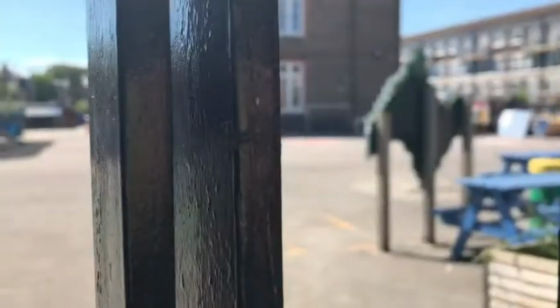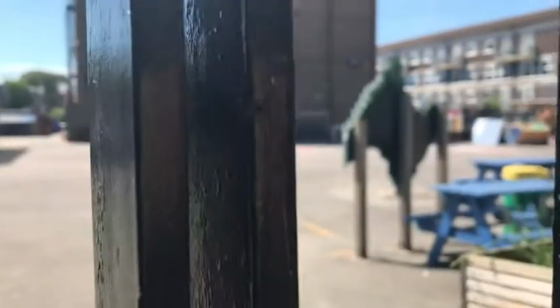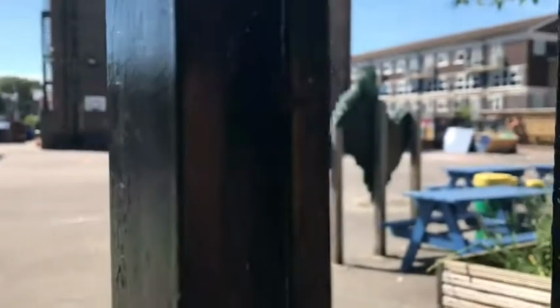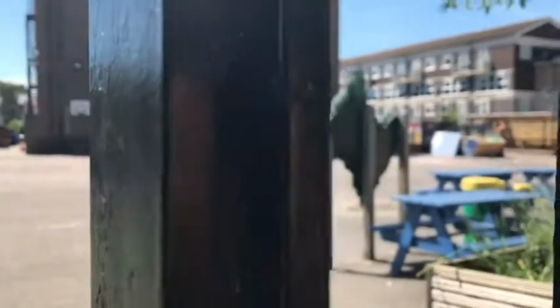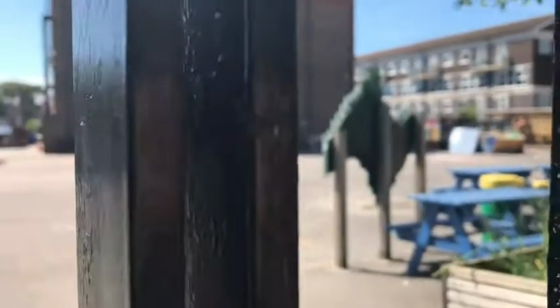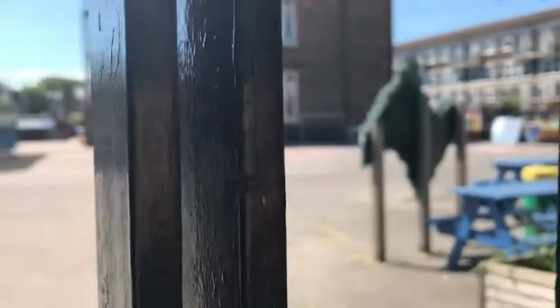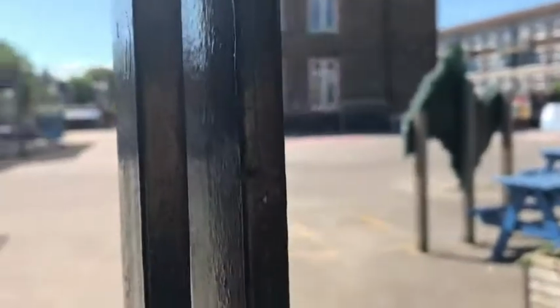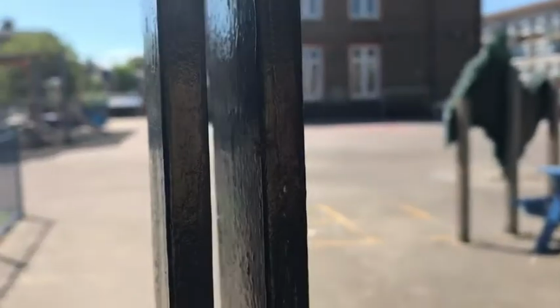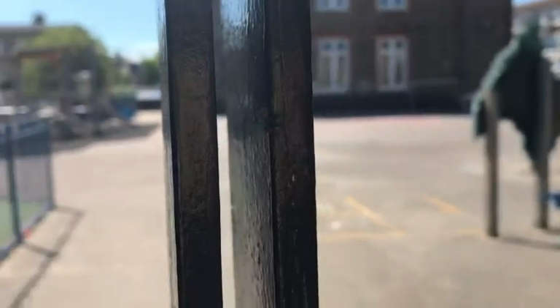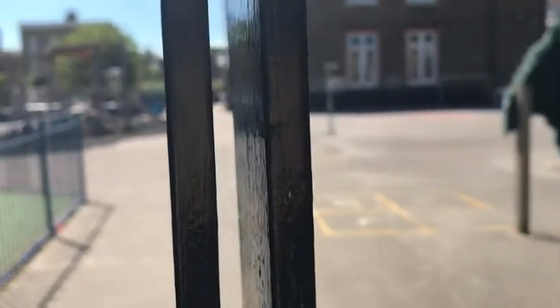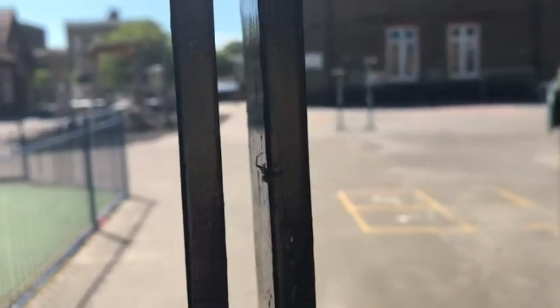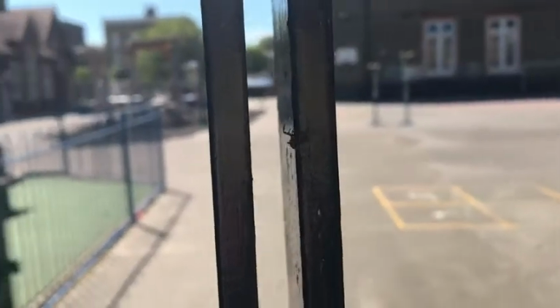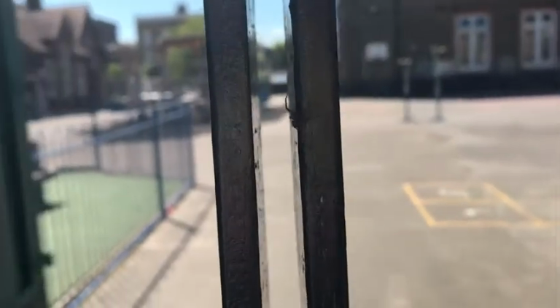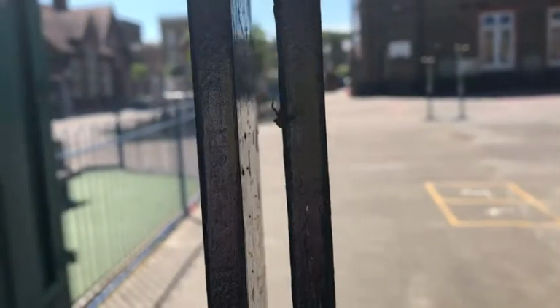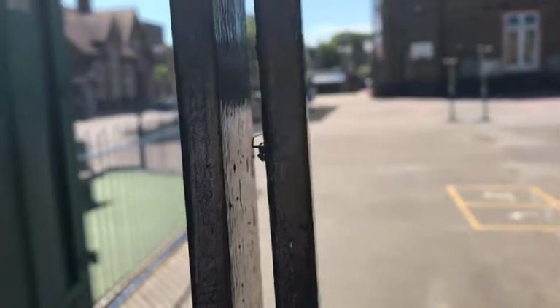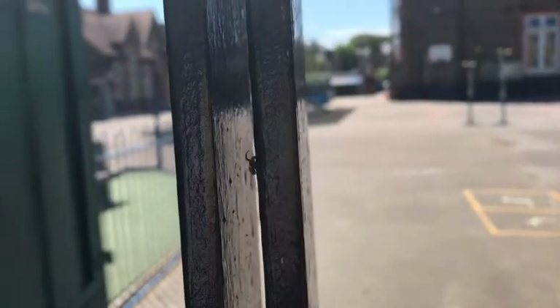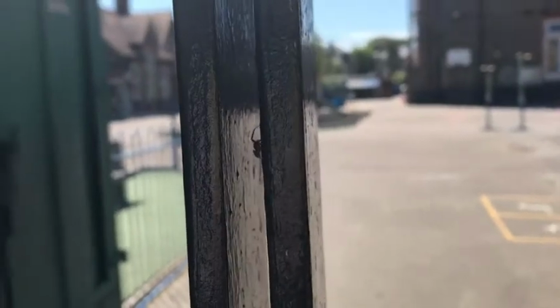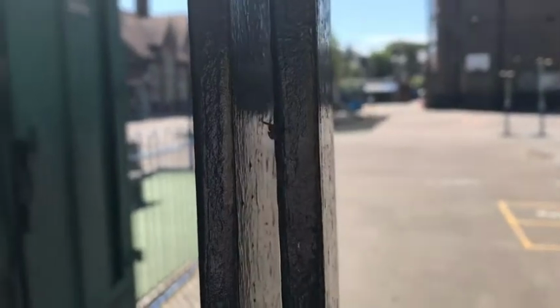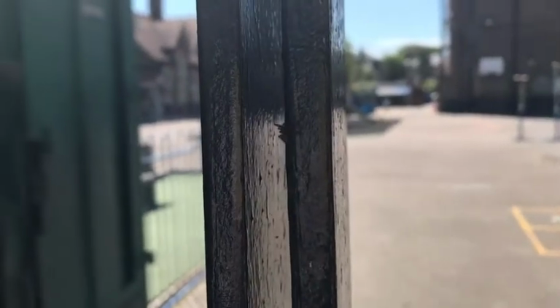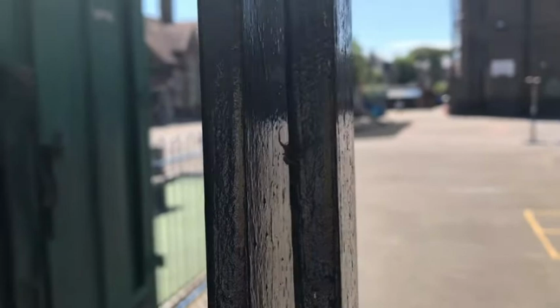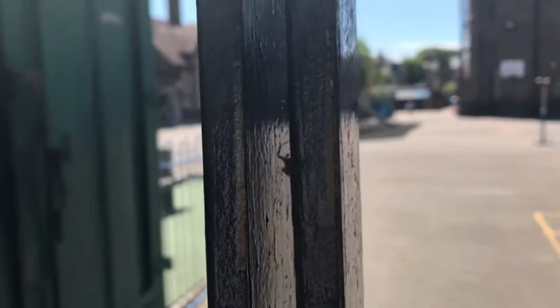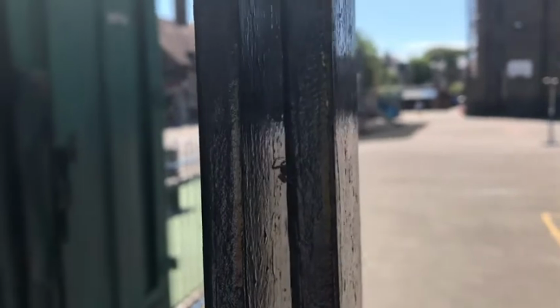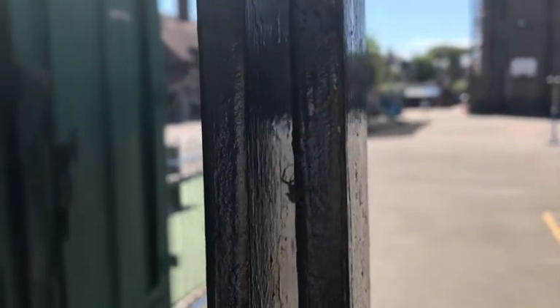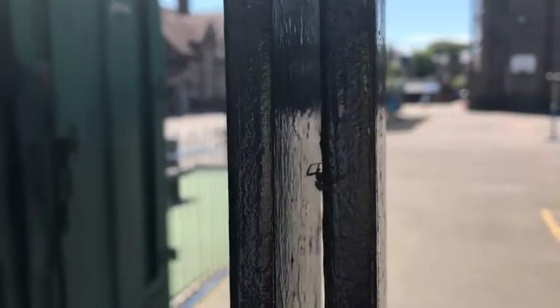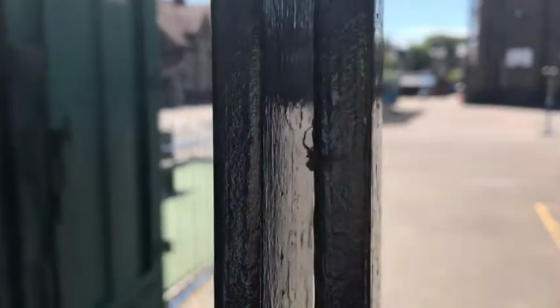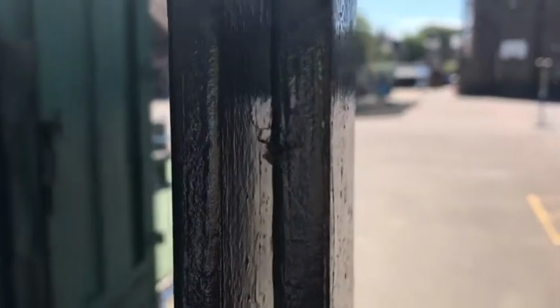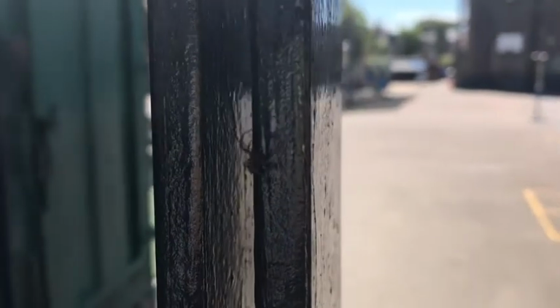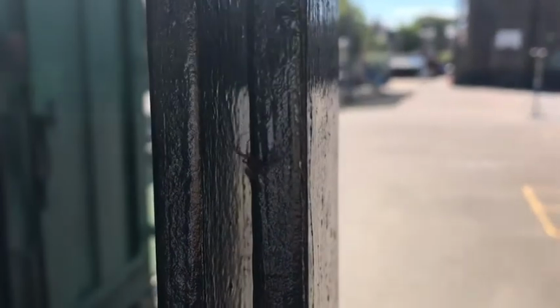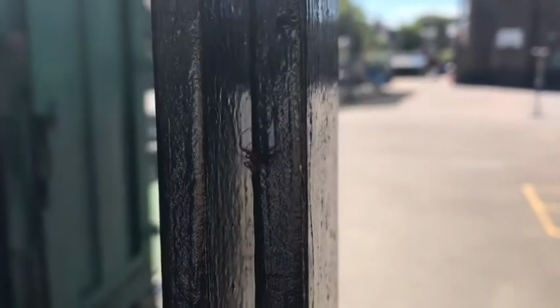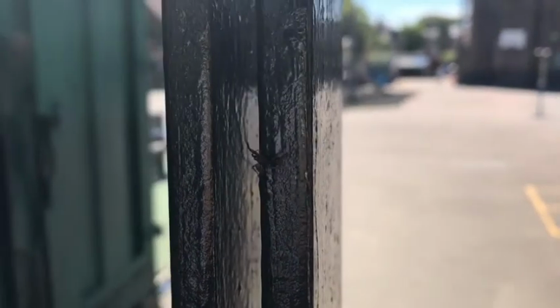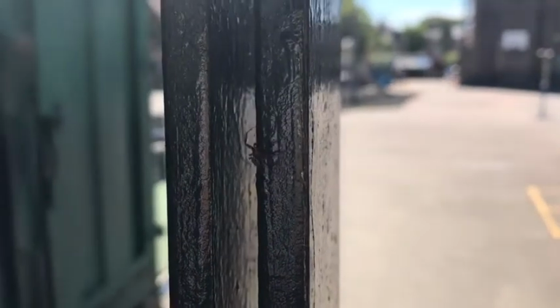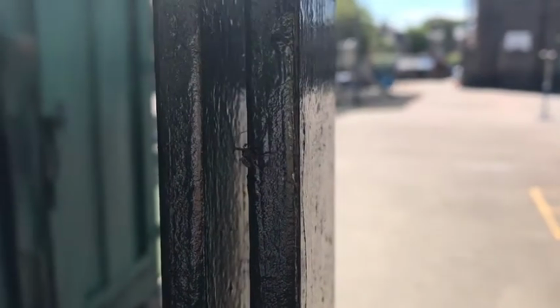Ooh, if you look very carefully, there's an itsy-bitsy spider crawling up the gate.